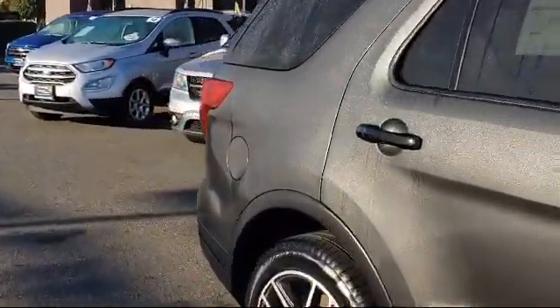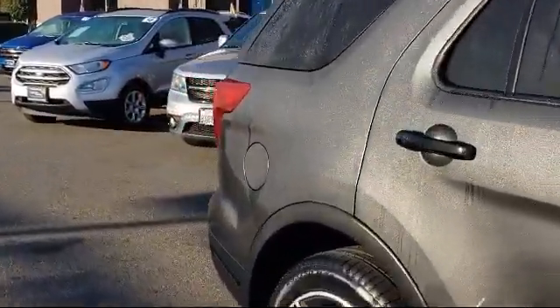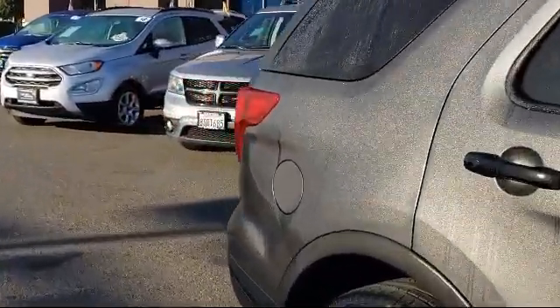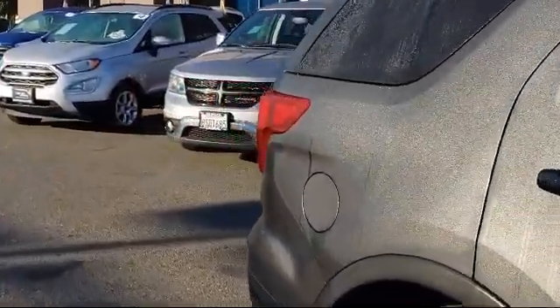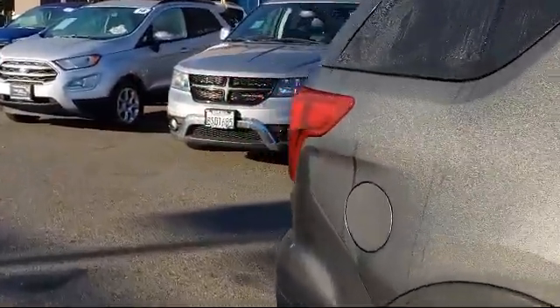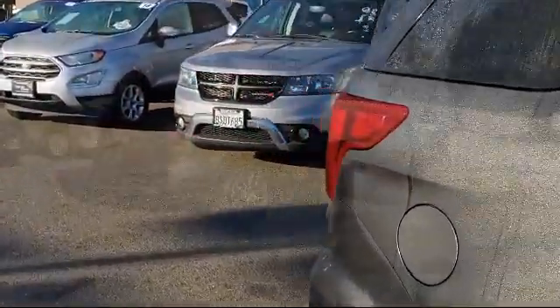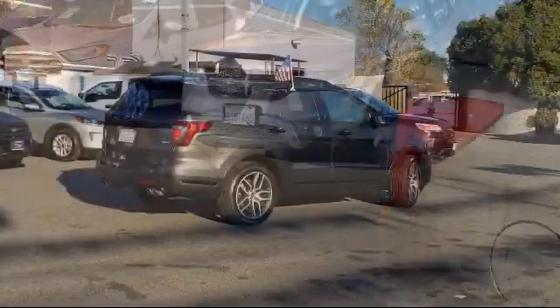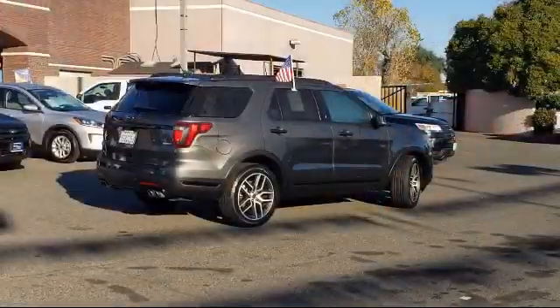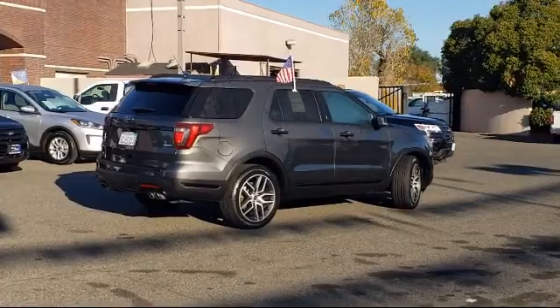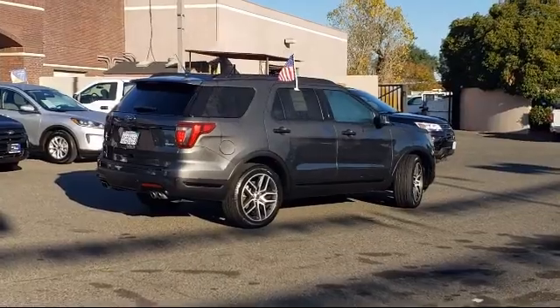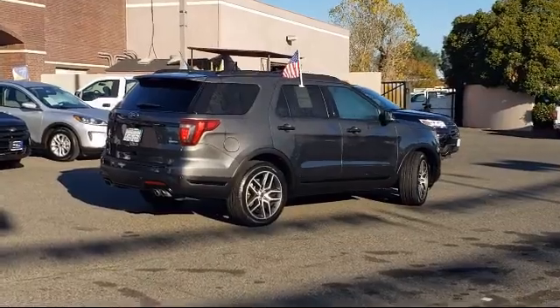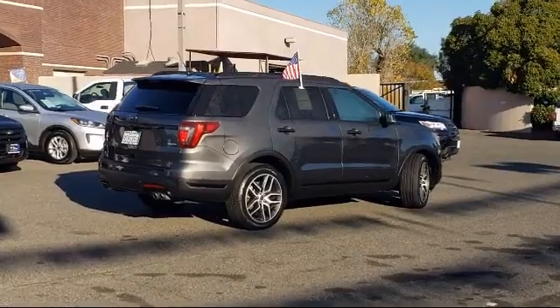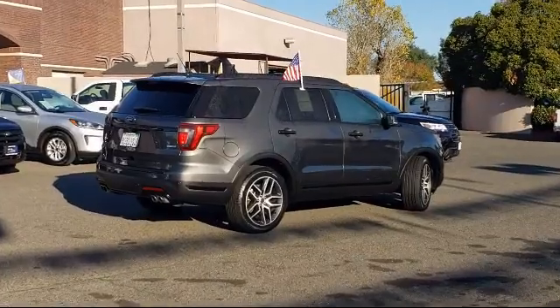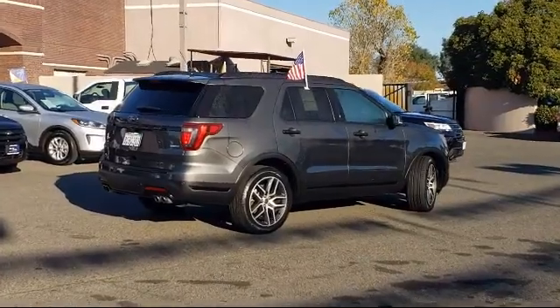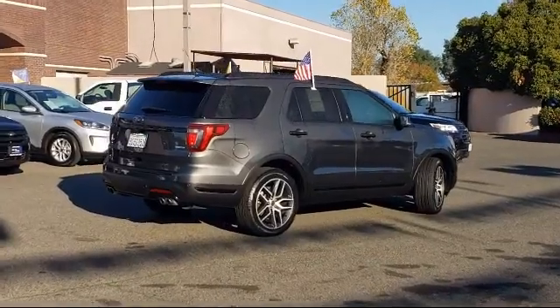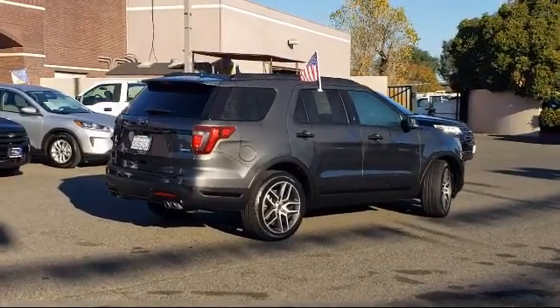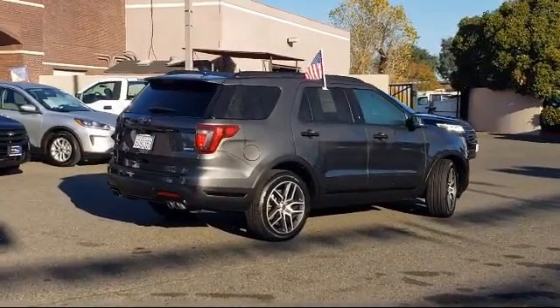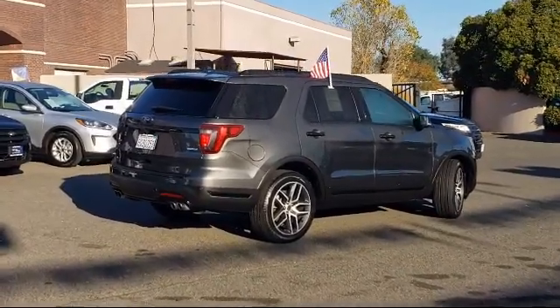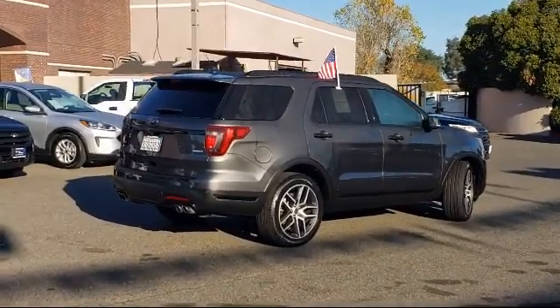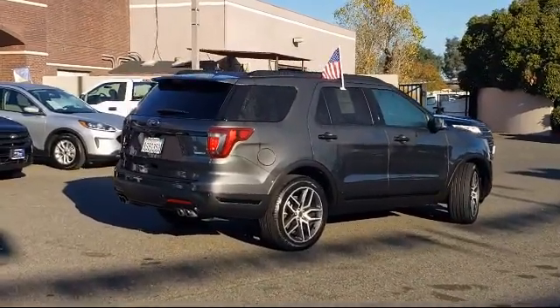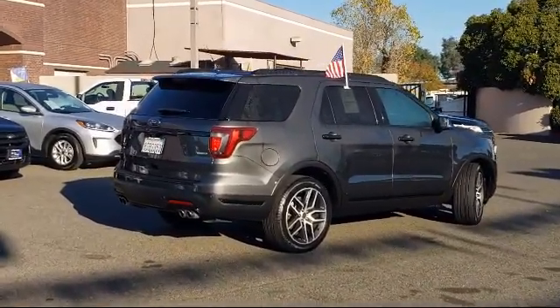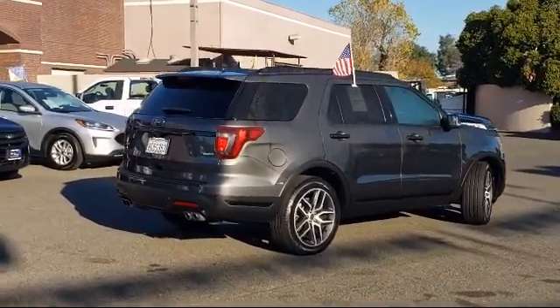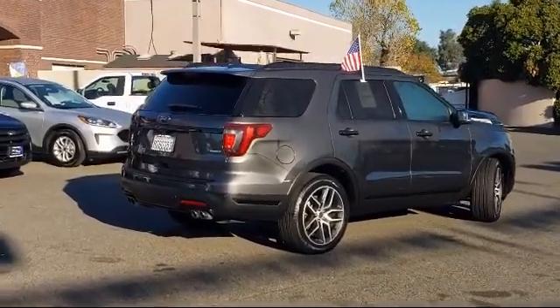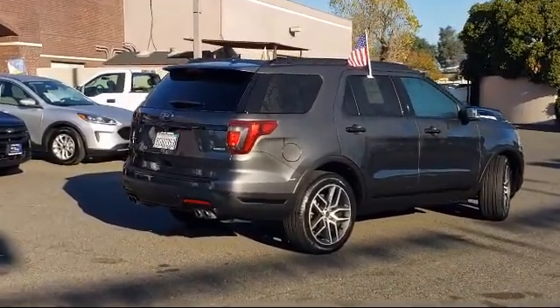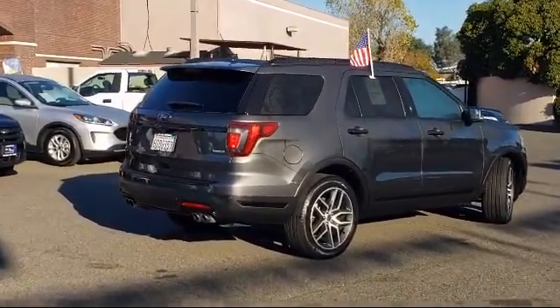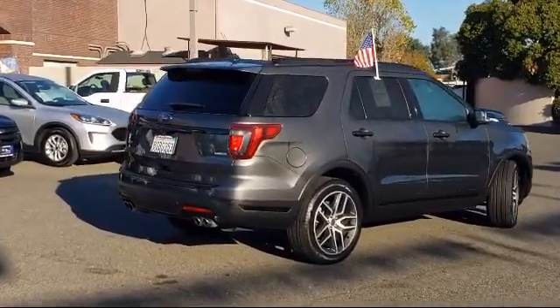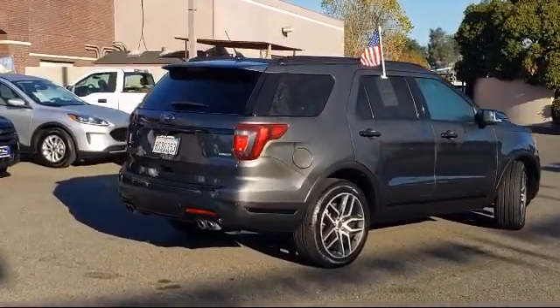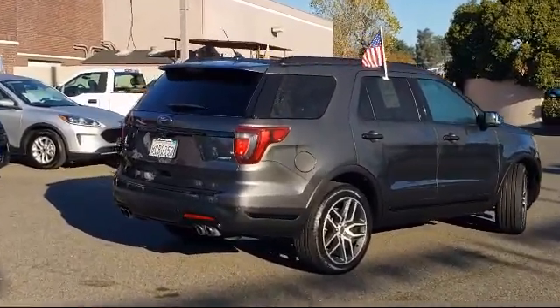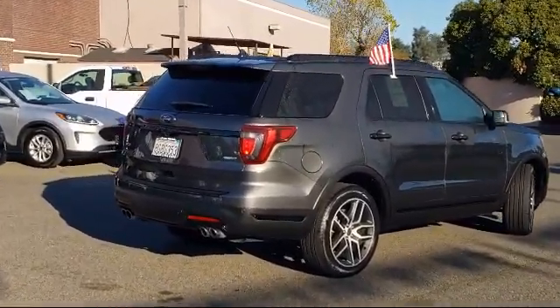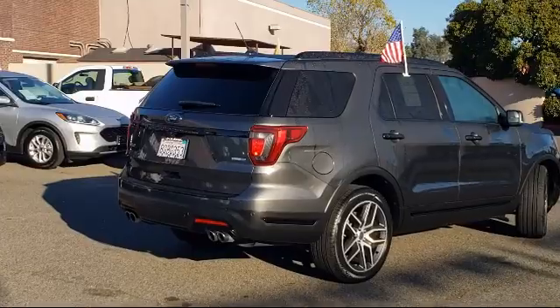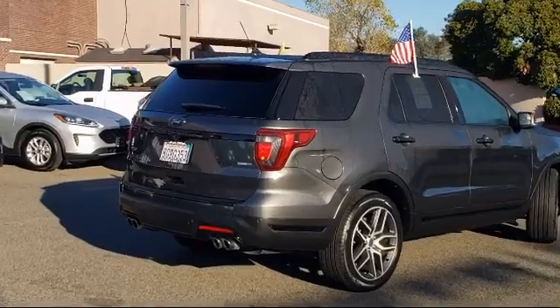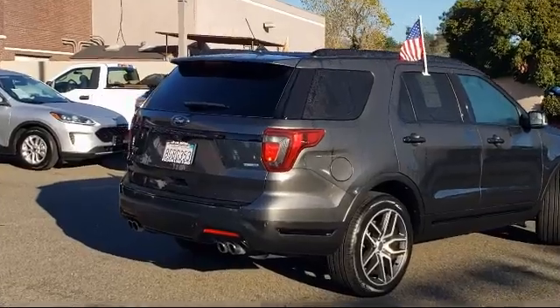Also included are heated door mirrors, keyless entry, fully automatic headlights, and it has less than 45,000 miles on the odometer.